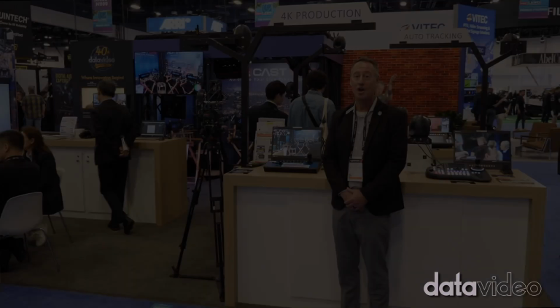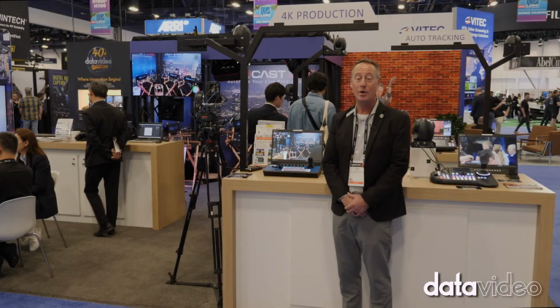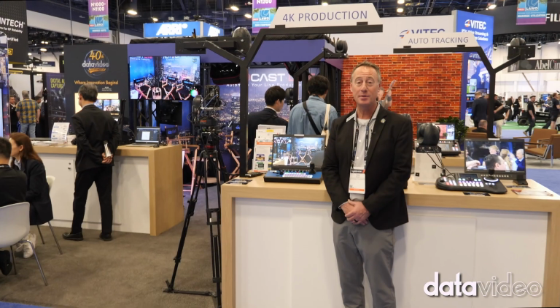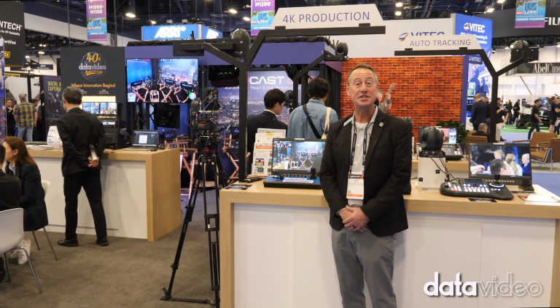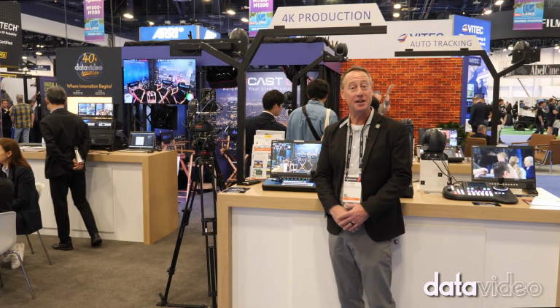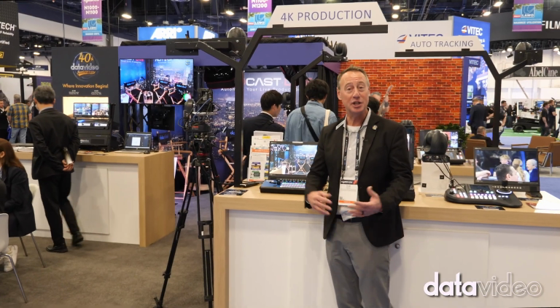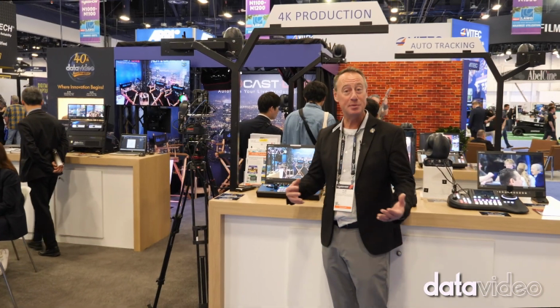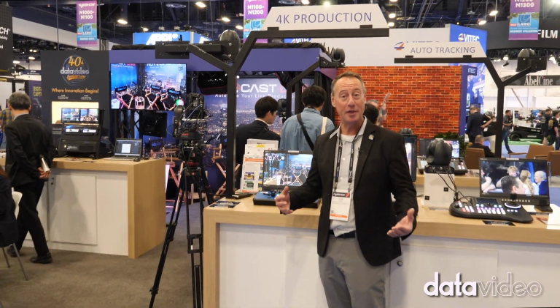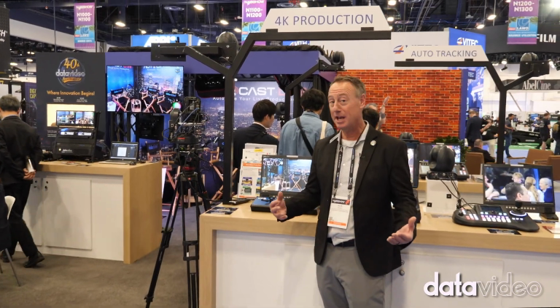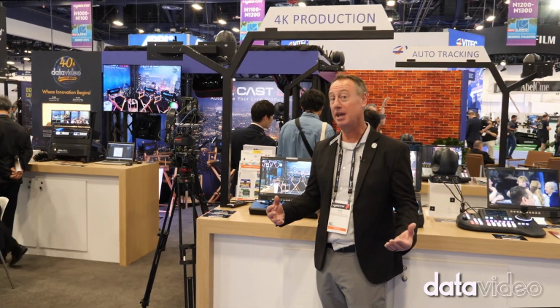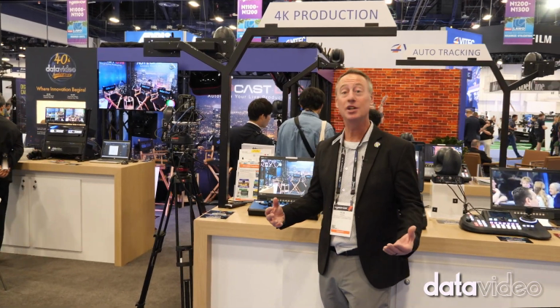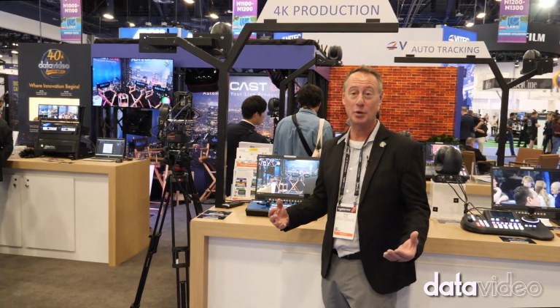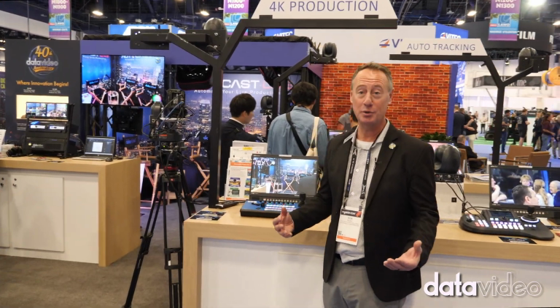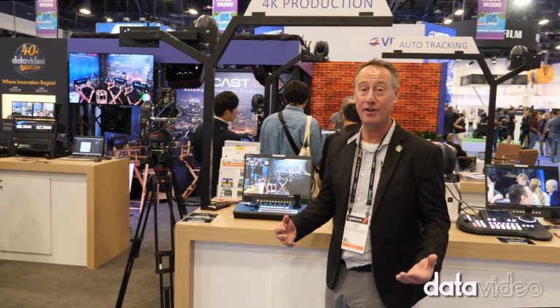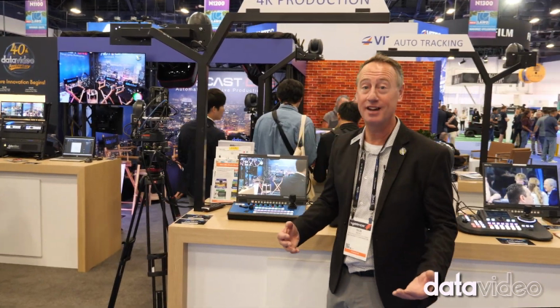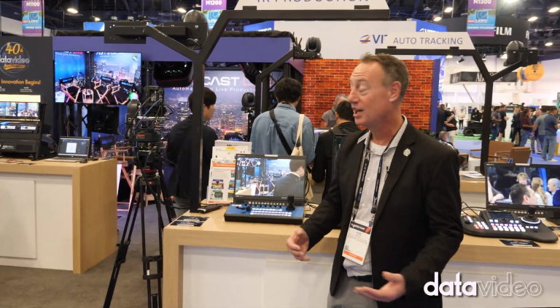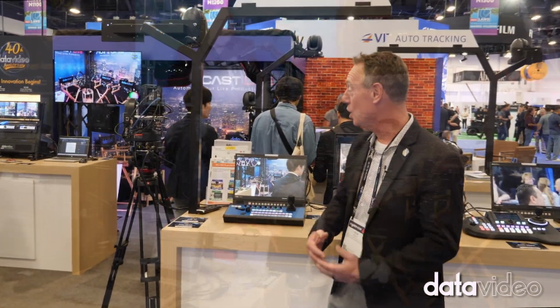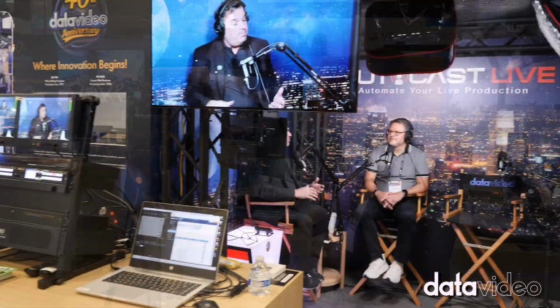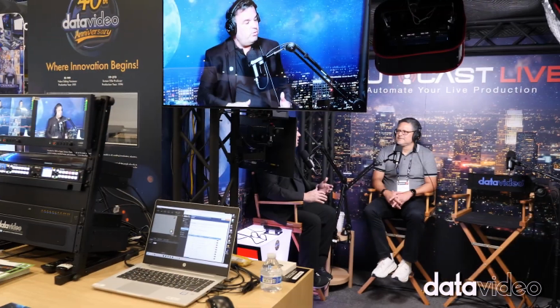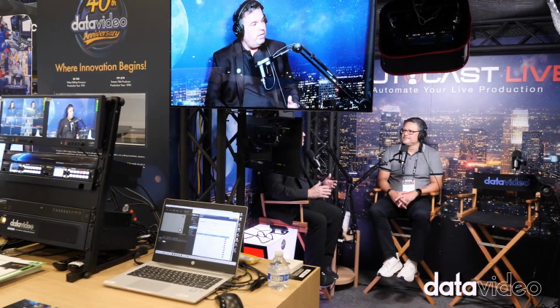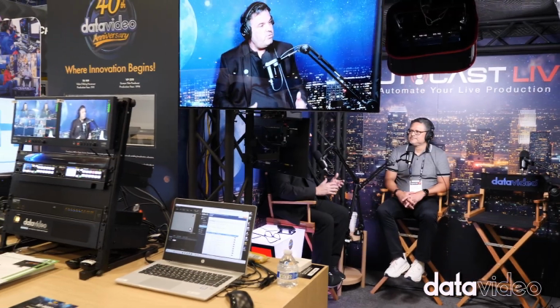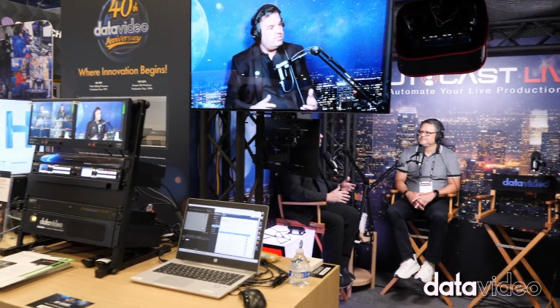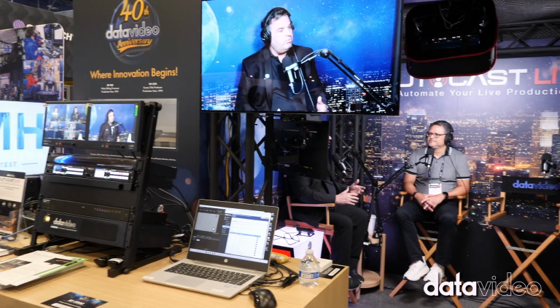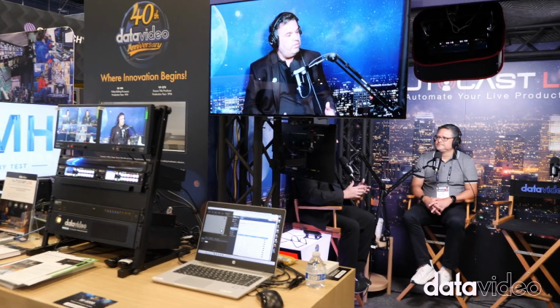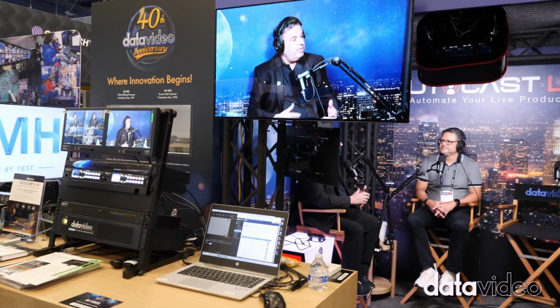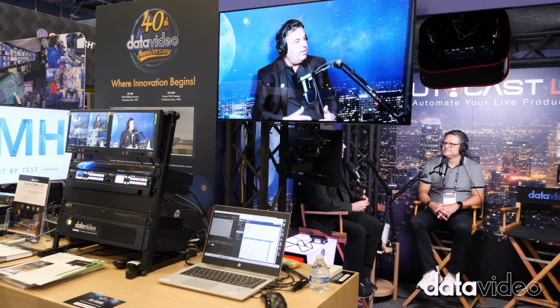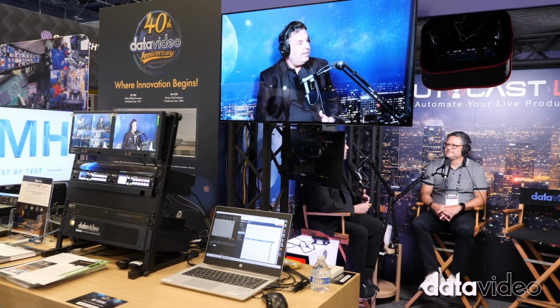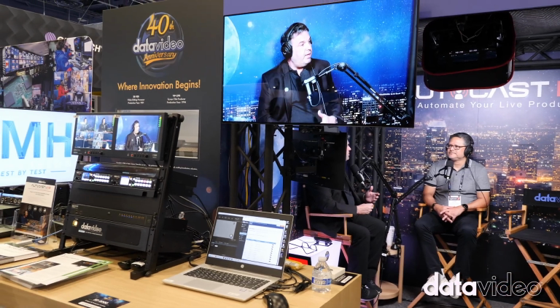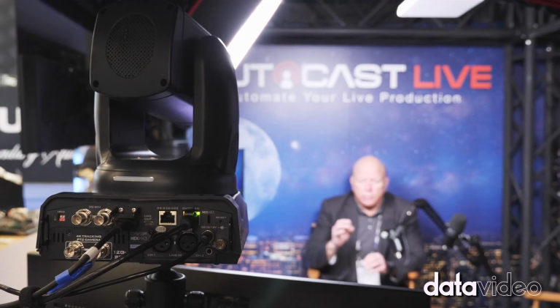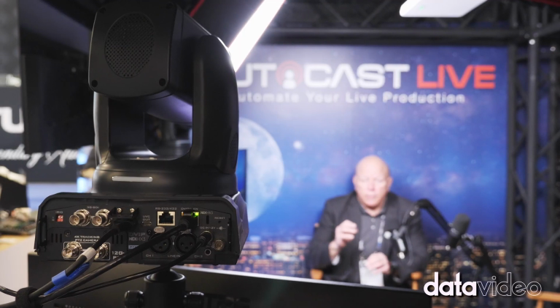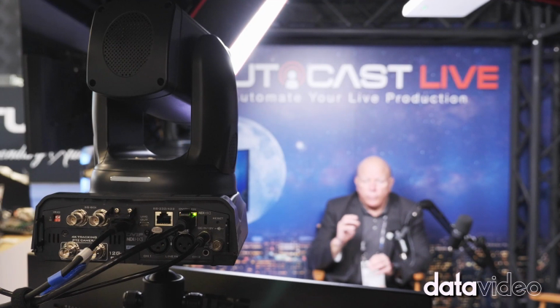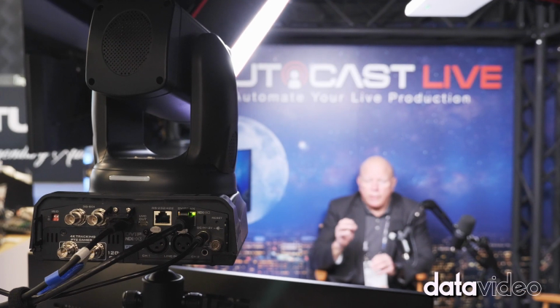Welcome to Data Videos Booth at NAB 2025. We have professional broadcast solutions, and we can automate podcasts.